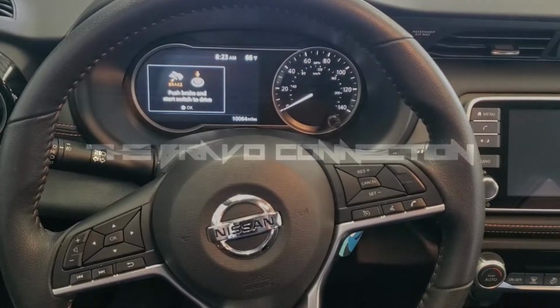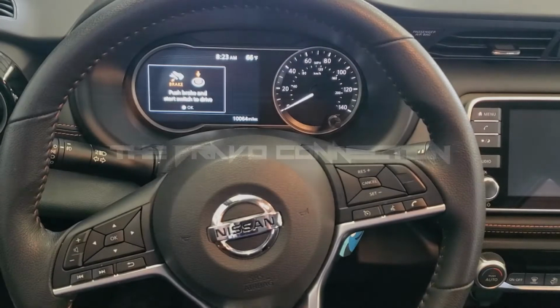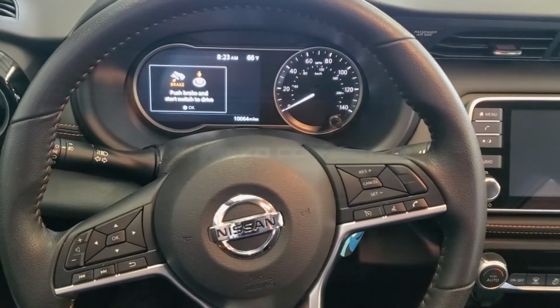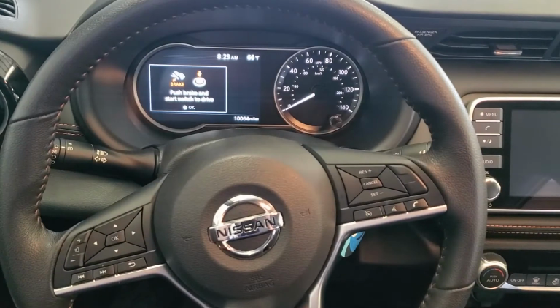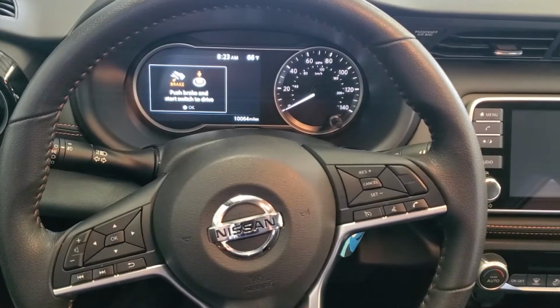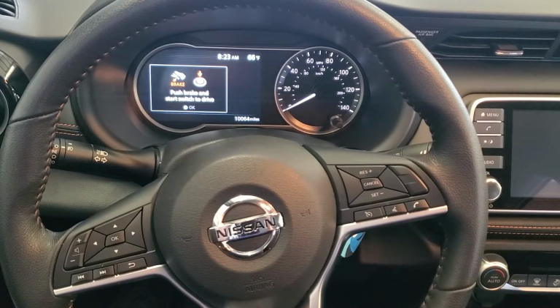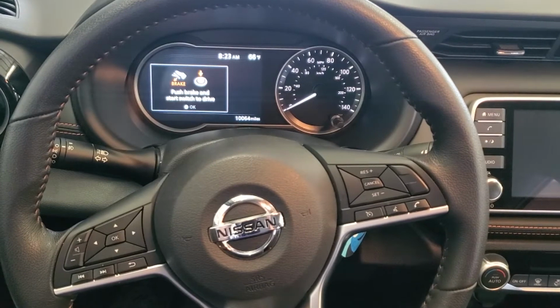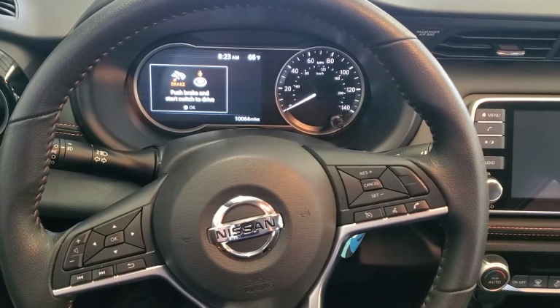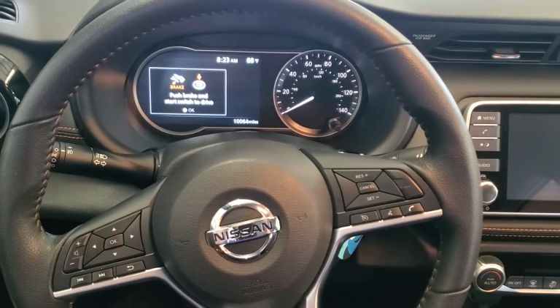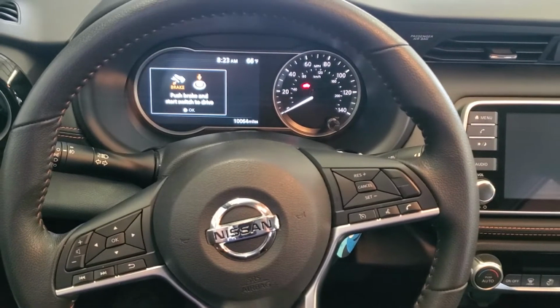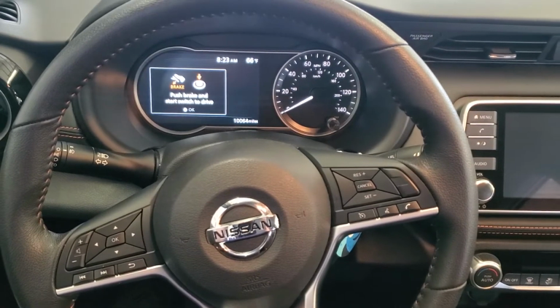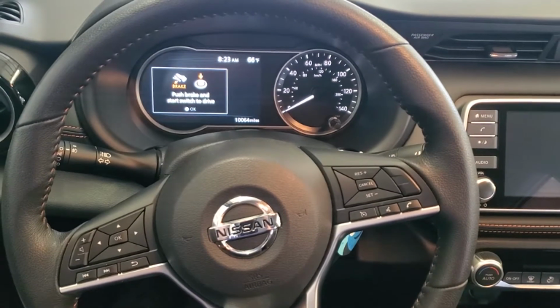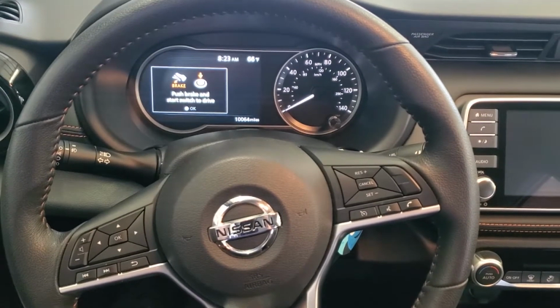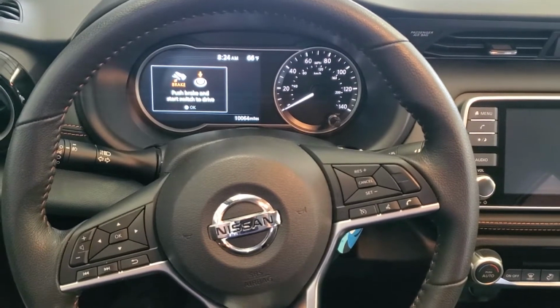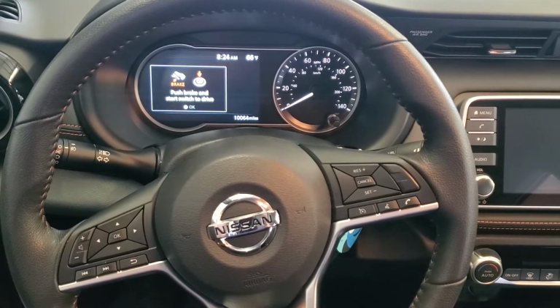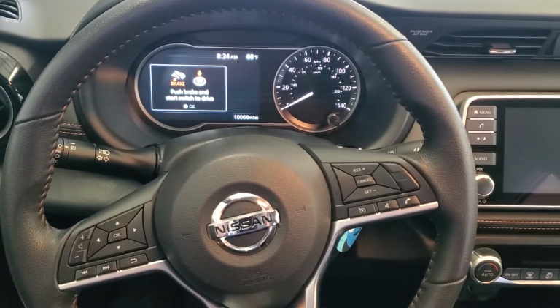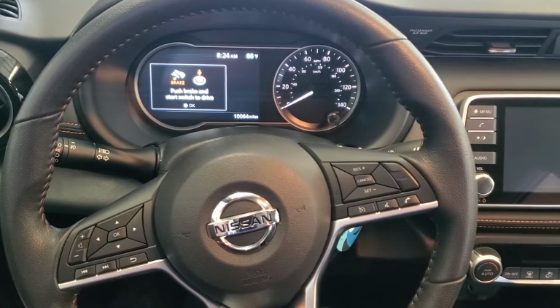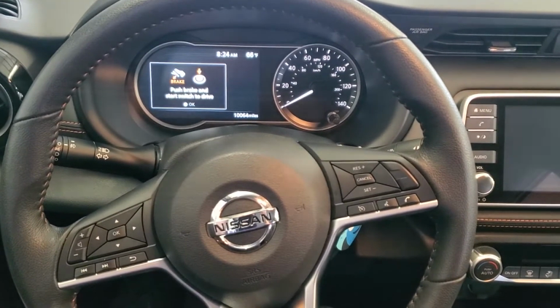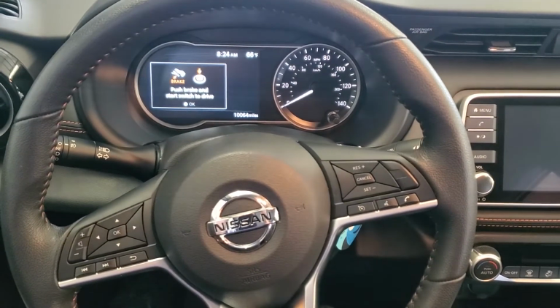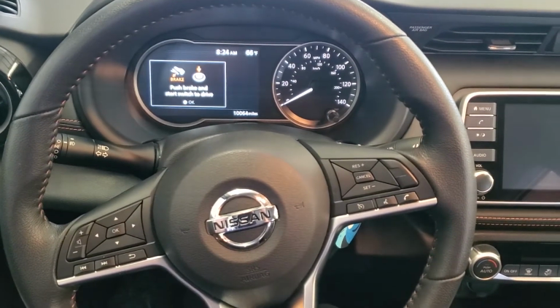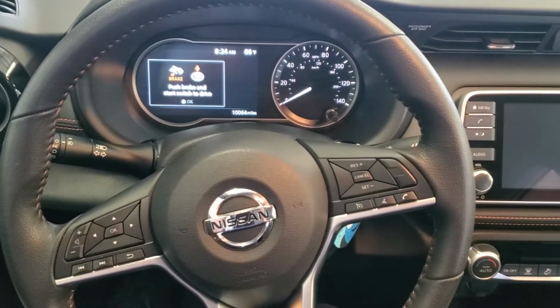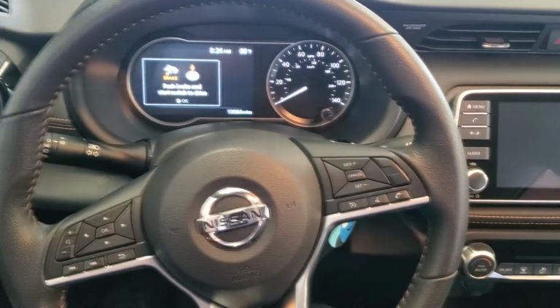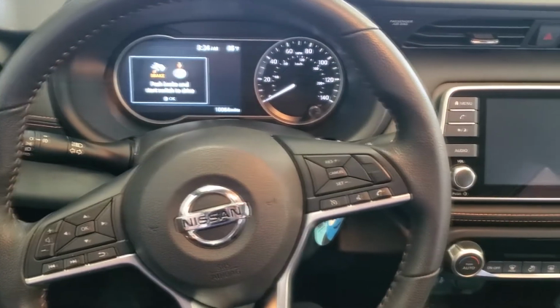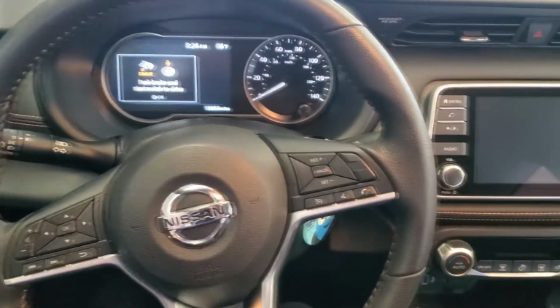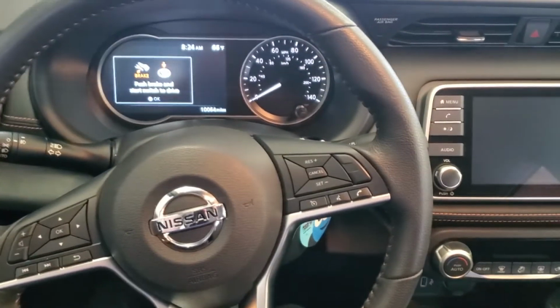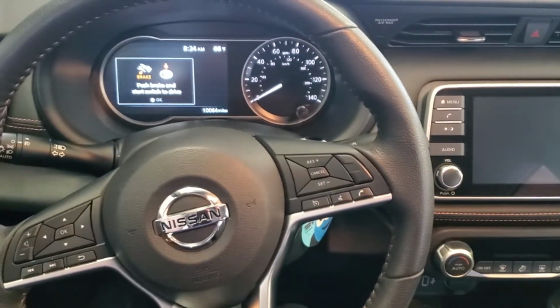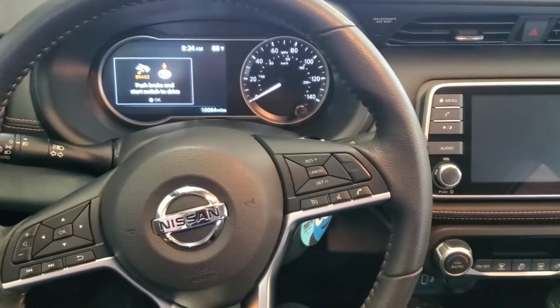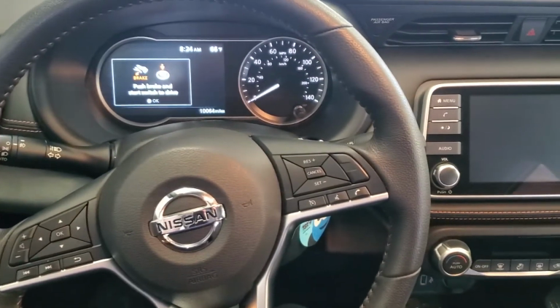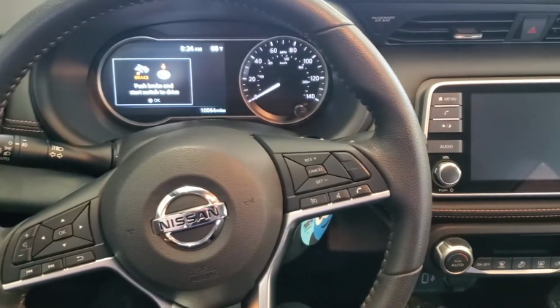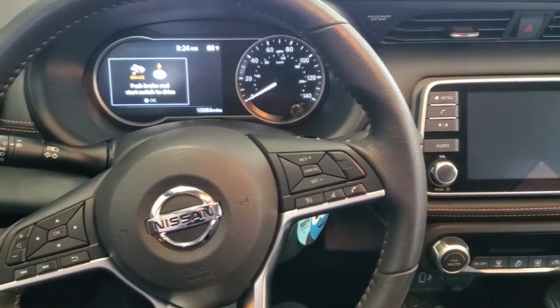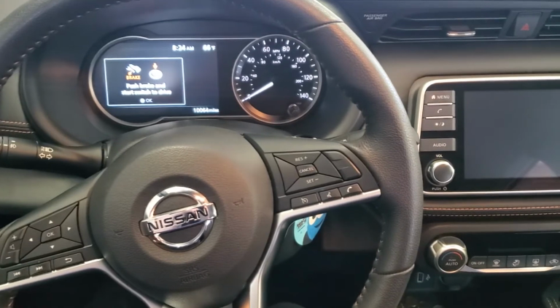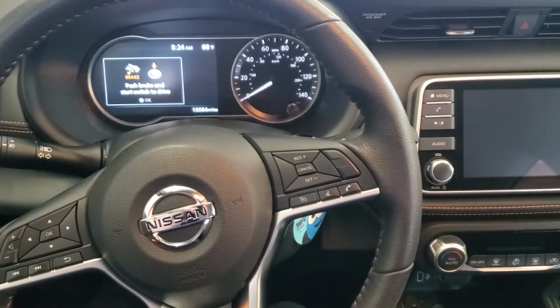Hey guys, welcome to the Bravo Connection. Today we have a 2020 Nissan Kicks. I'm going to show you how to reset the maintenance light in this vehicle.